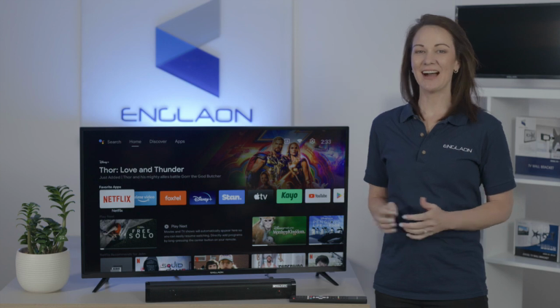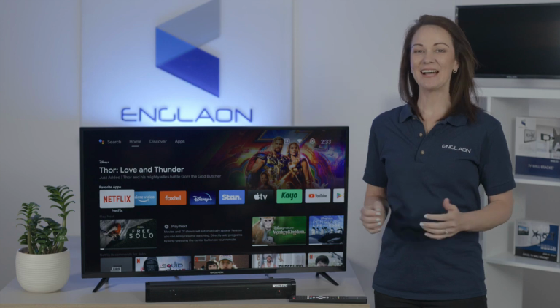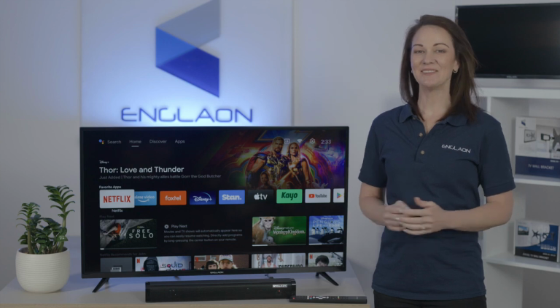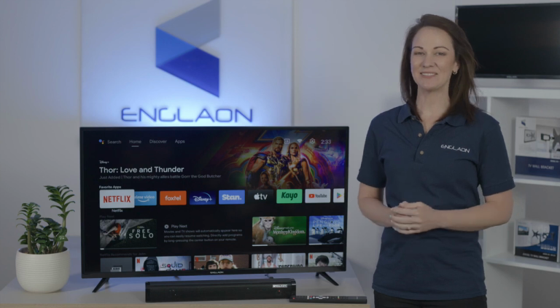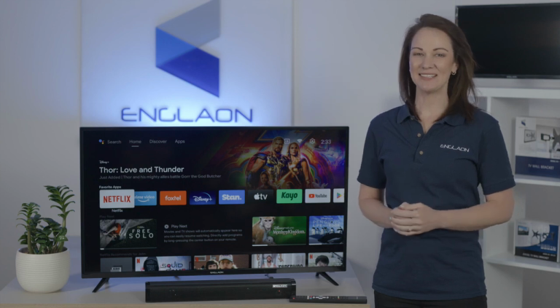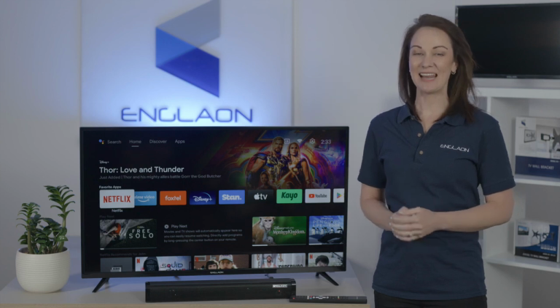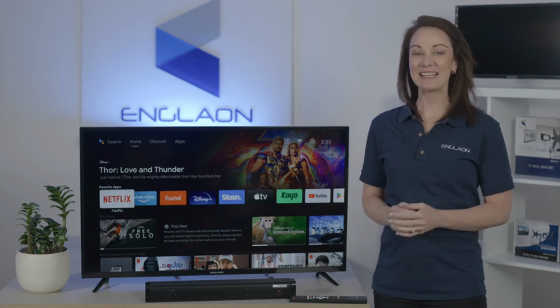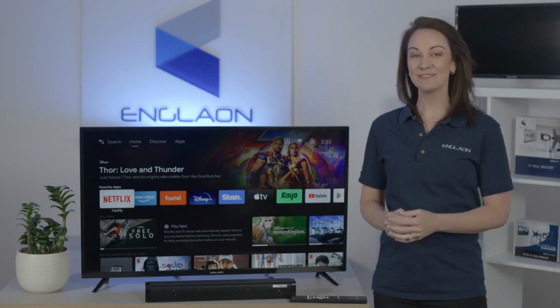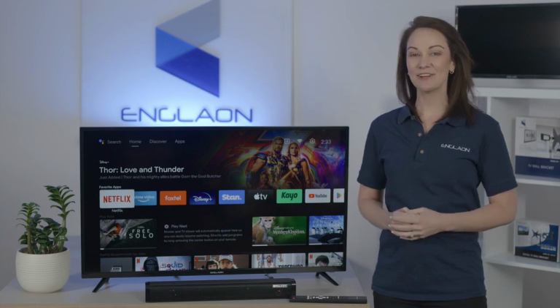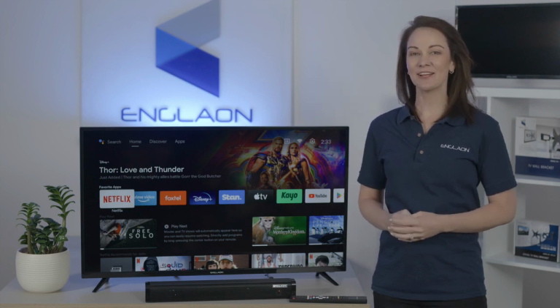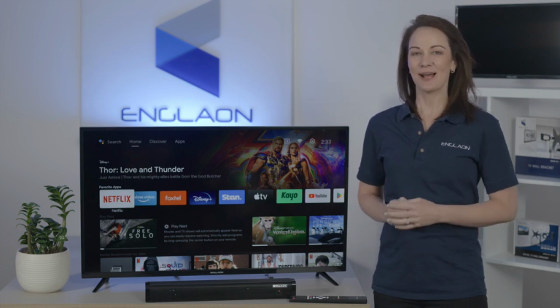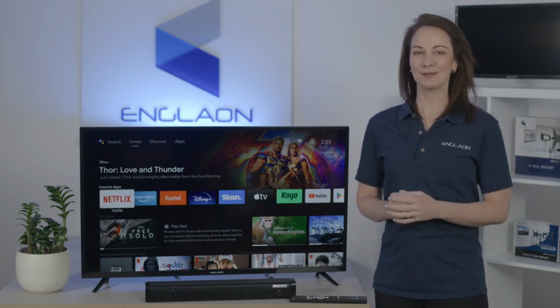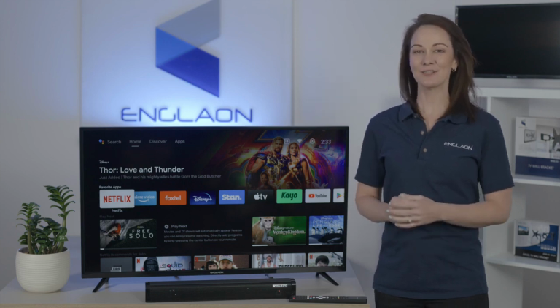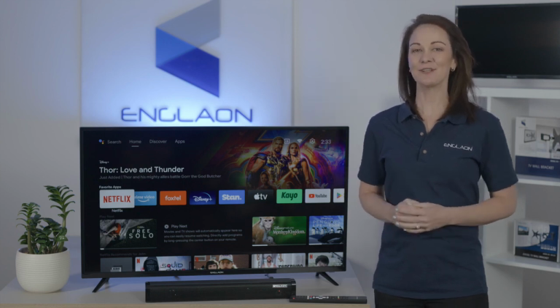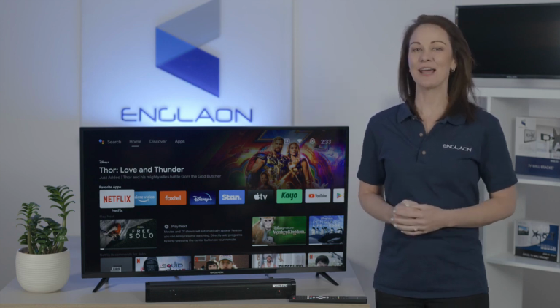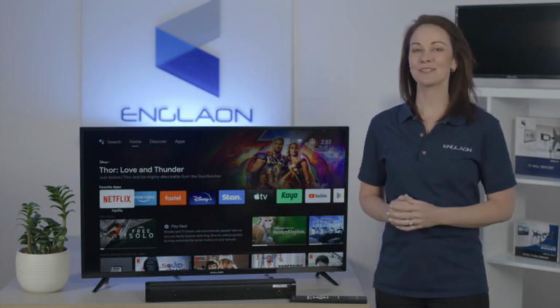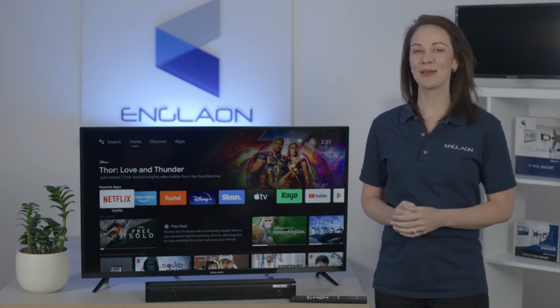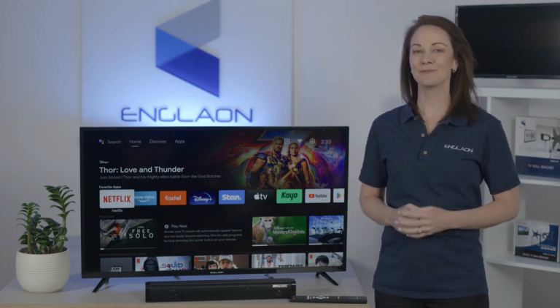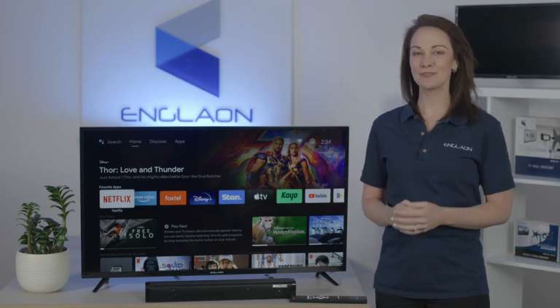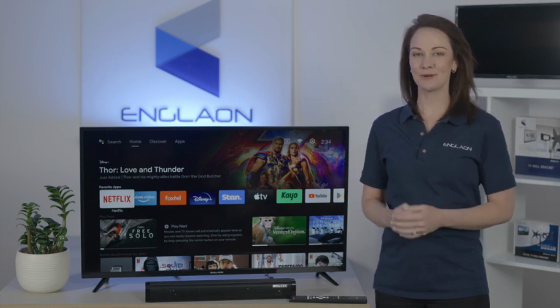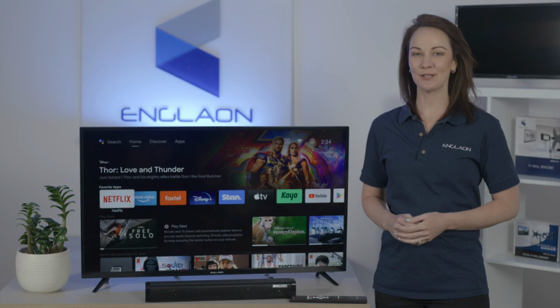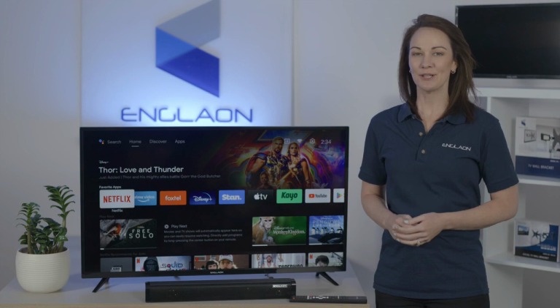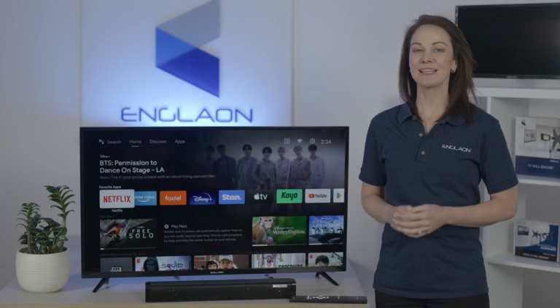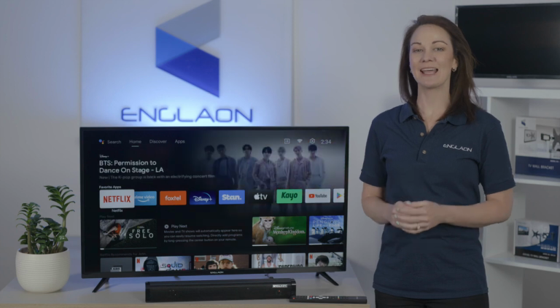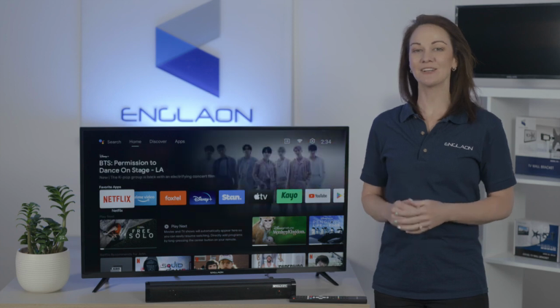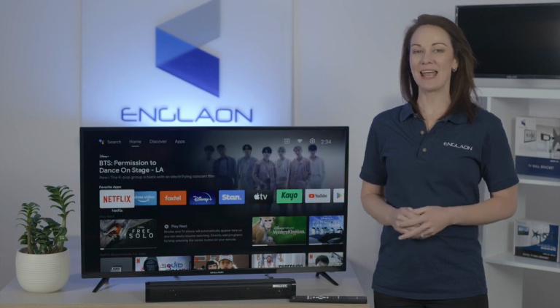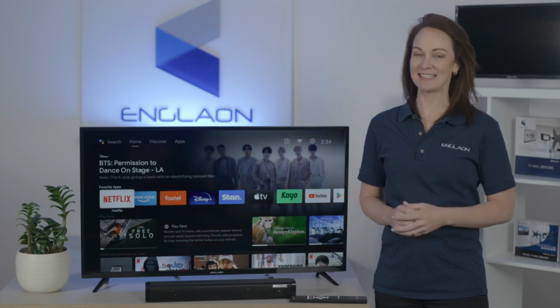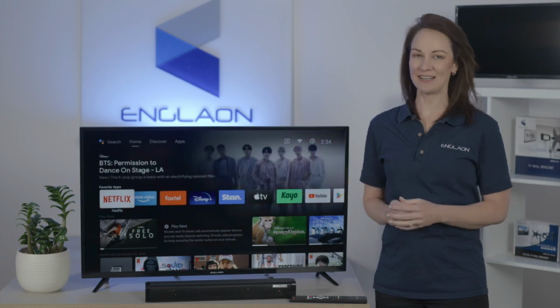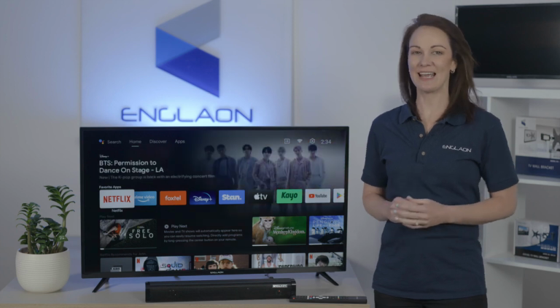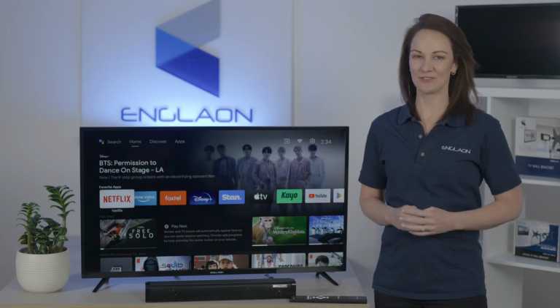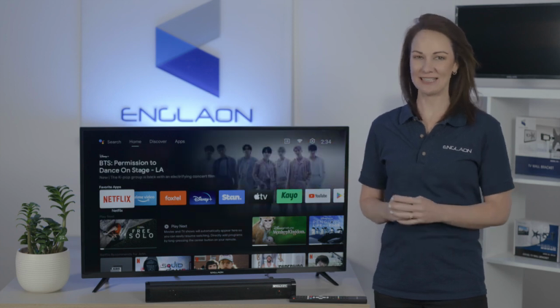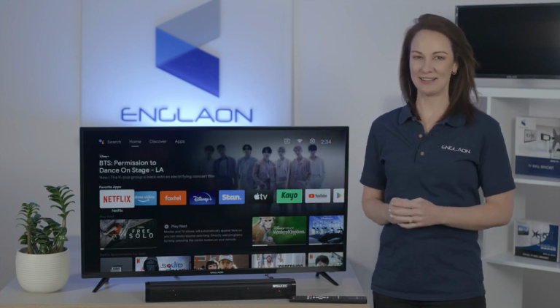Hi, I'm Yasmin and in today's video, I'm going to show you how to pair the voice remote to the Englon X70 Android TV.